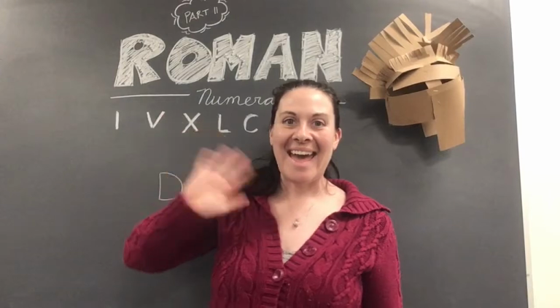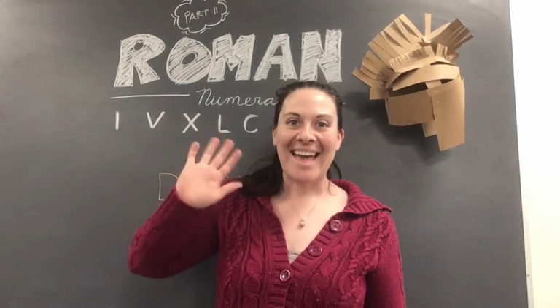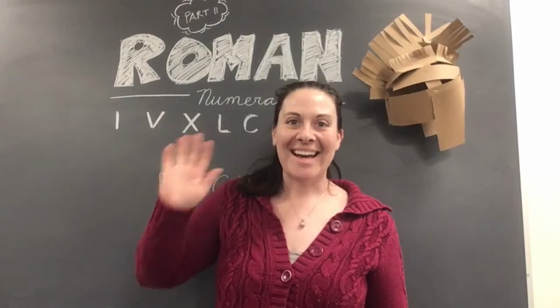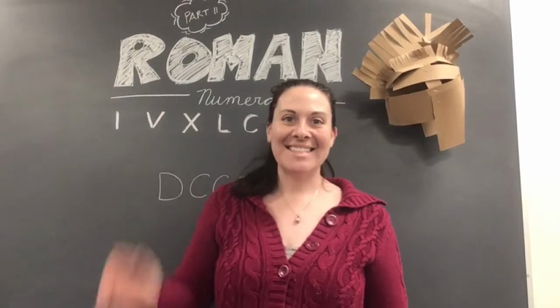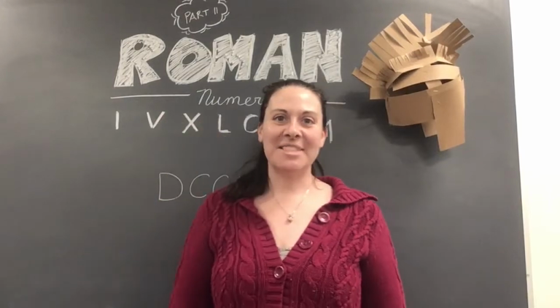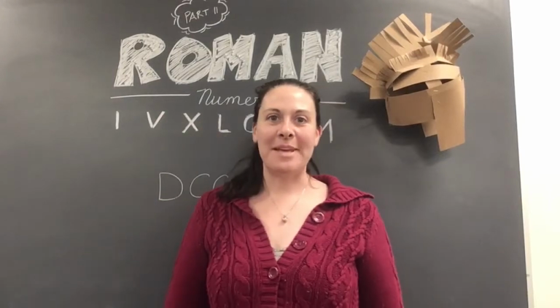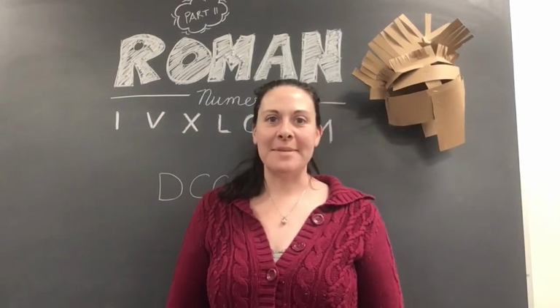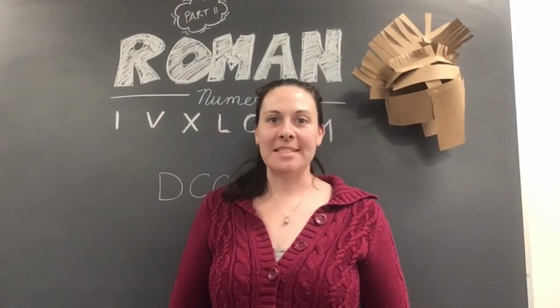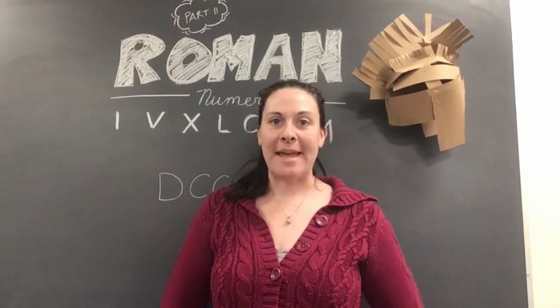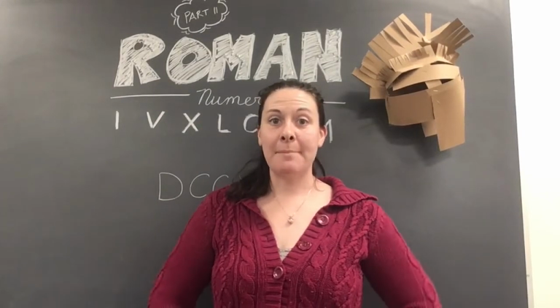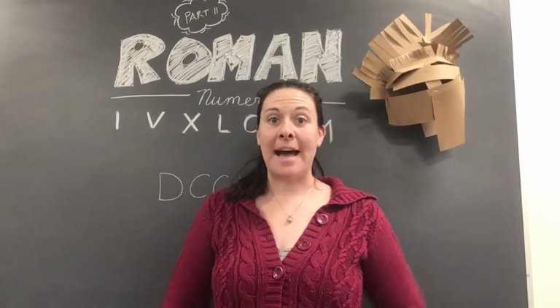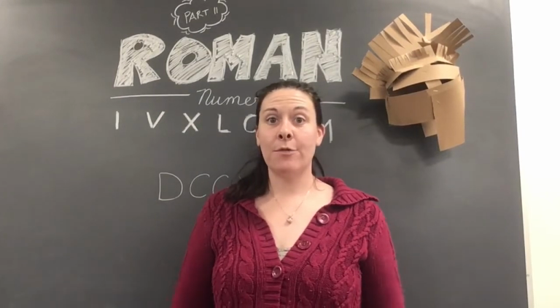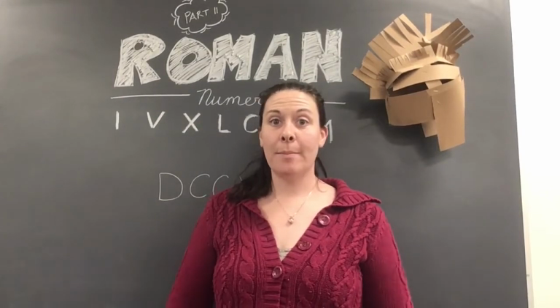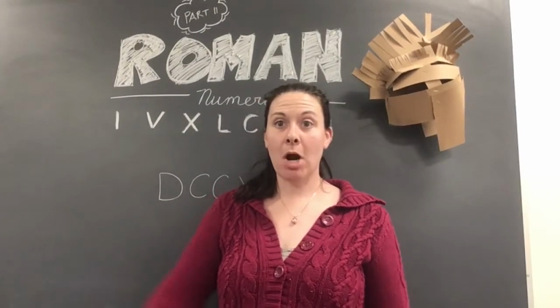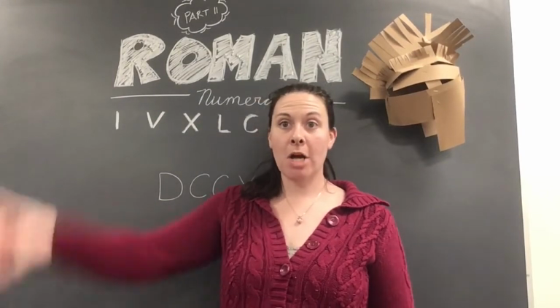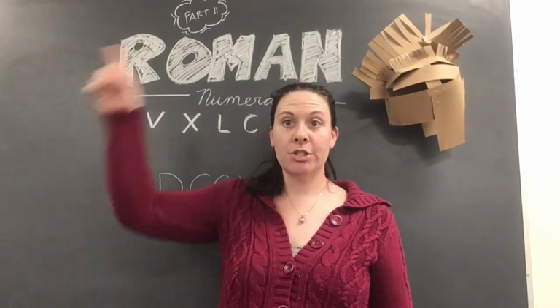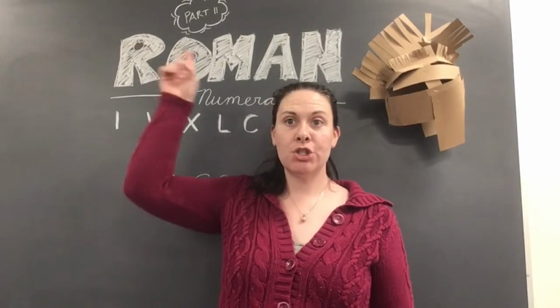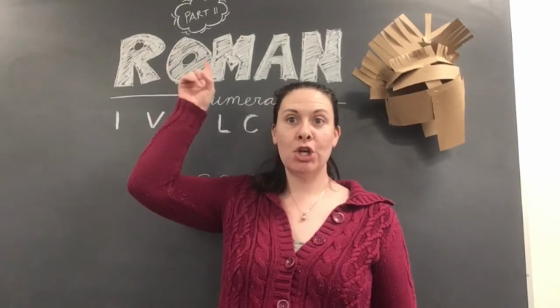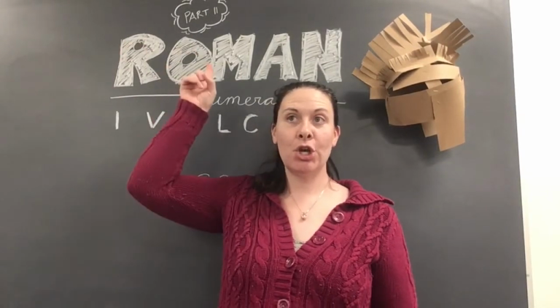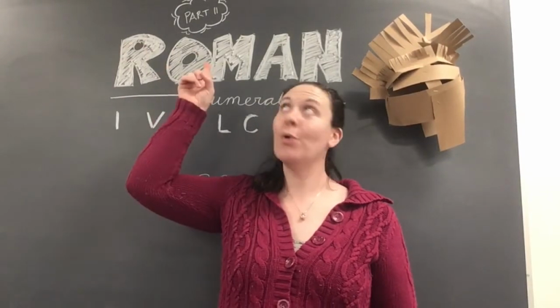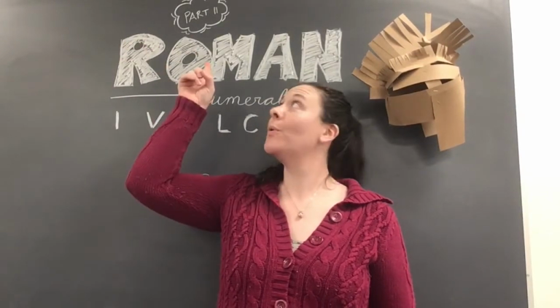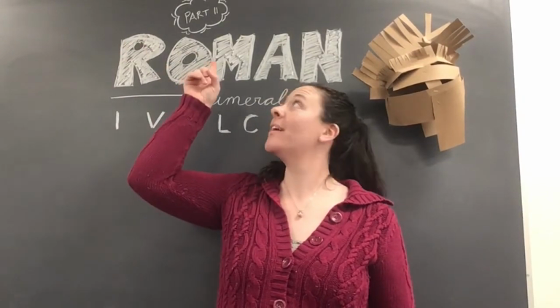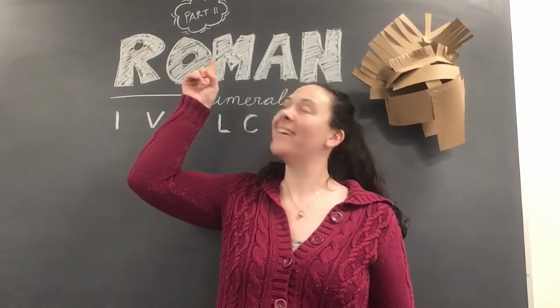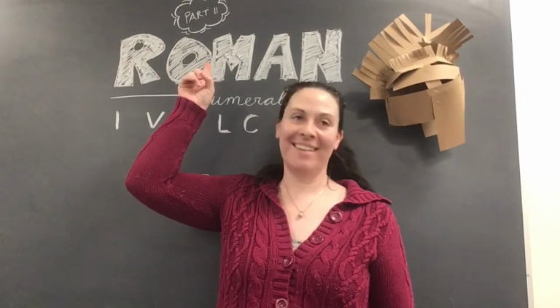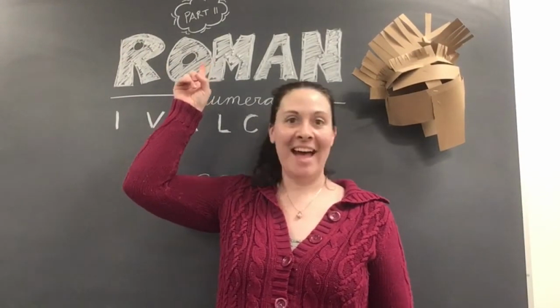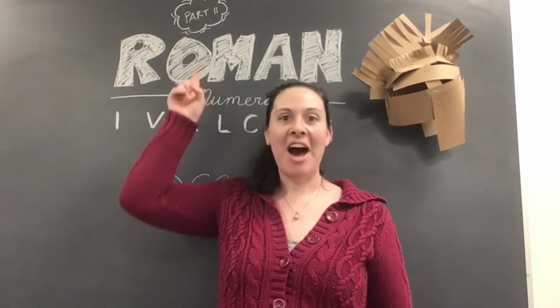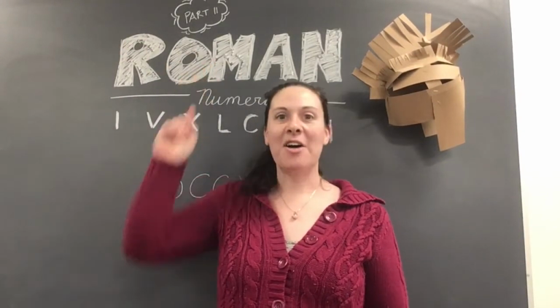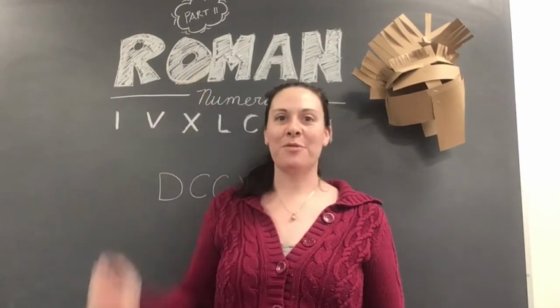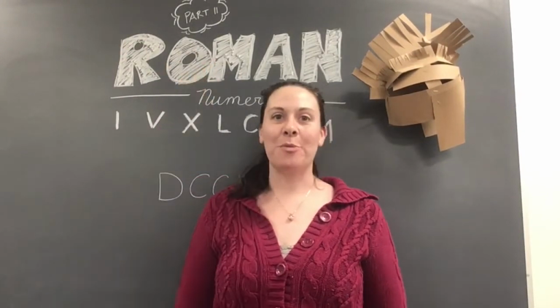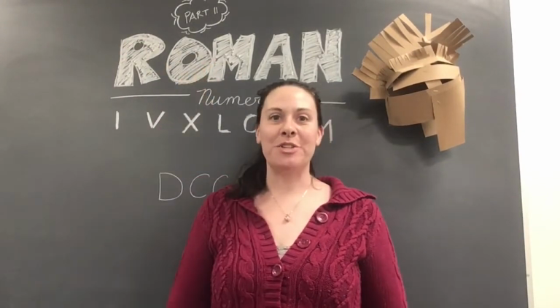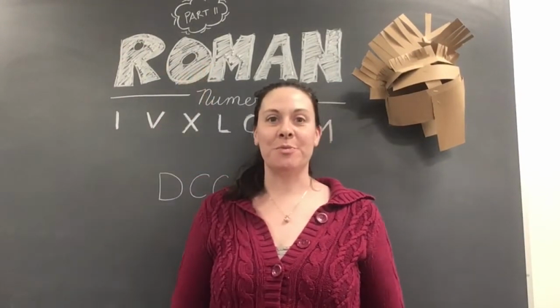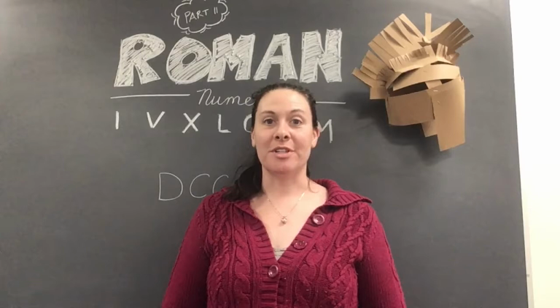Hey guys, it's me, Mrs. Main, back for part two of Roman numerals.